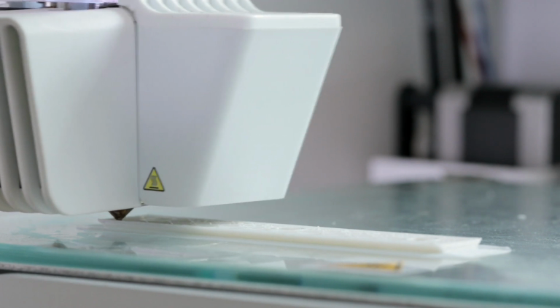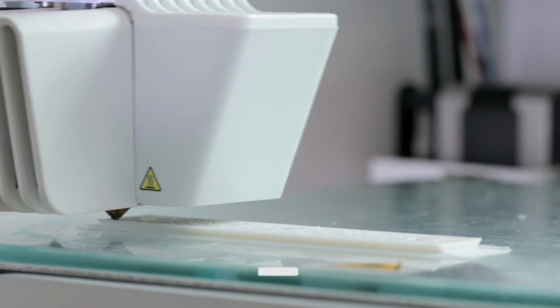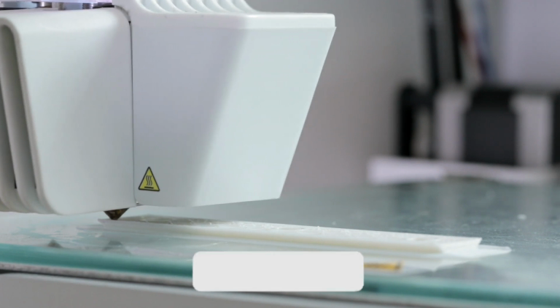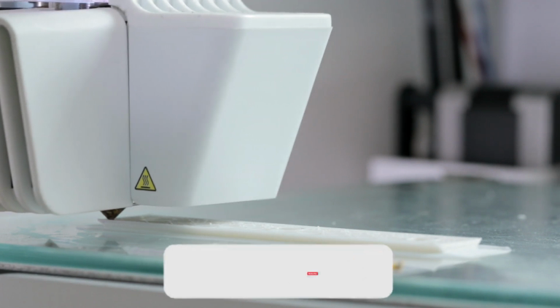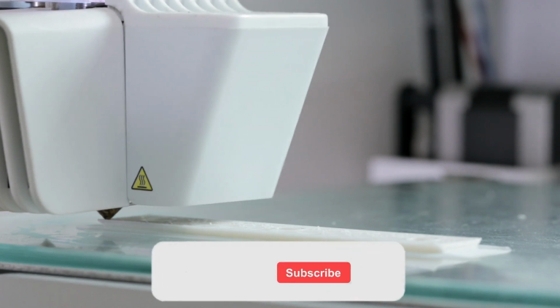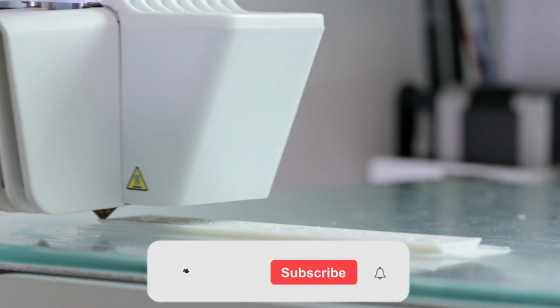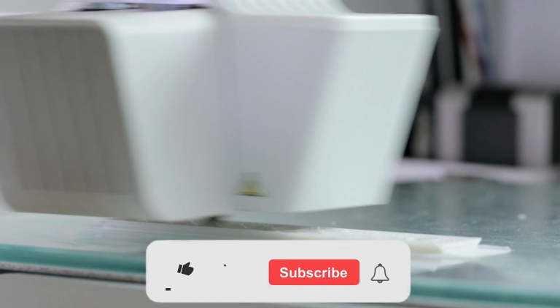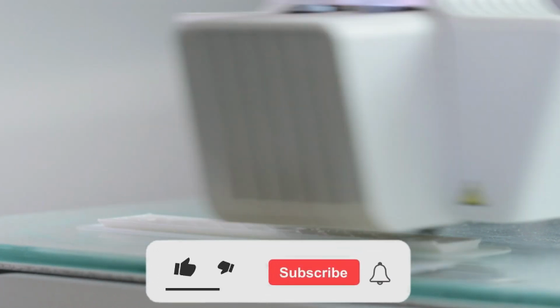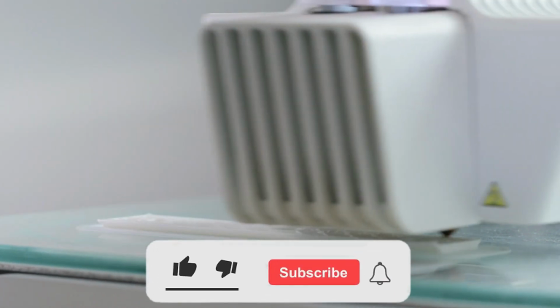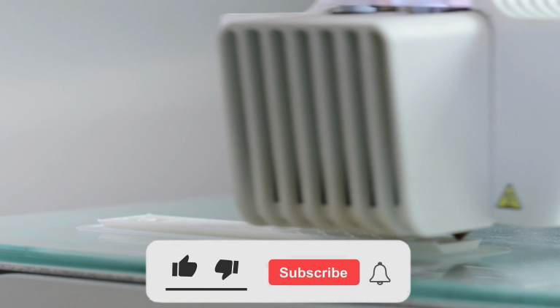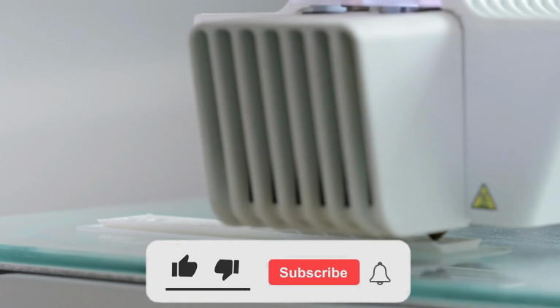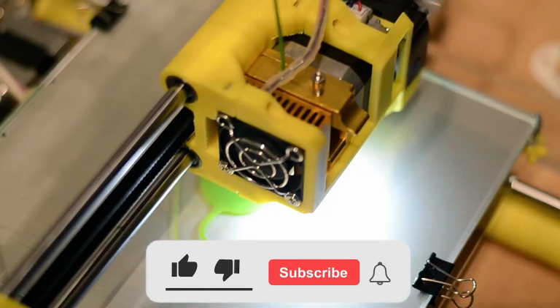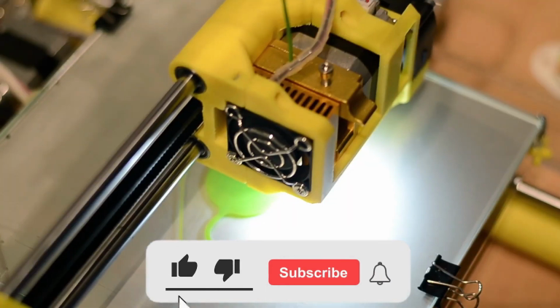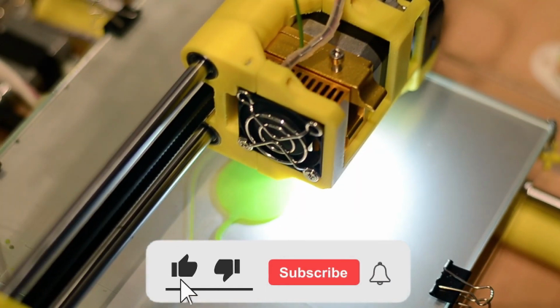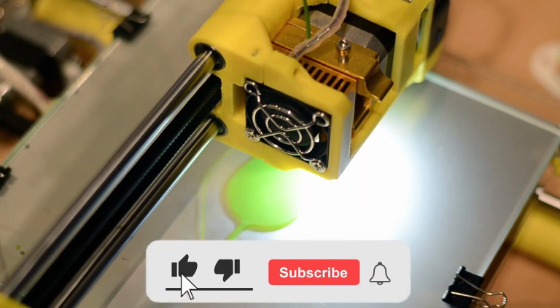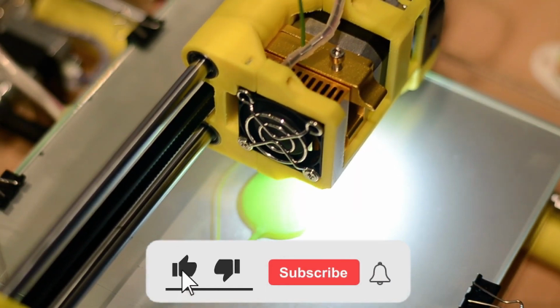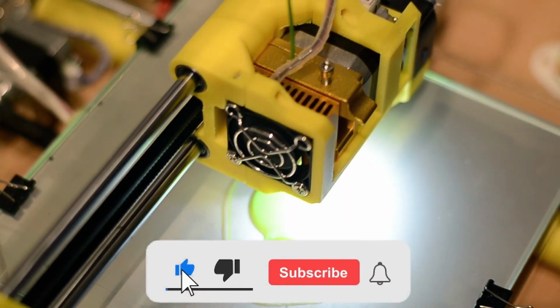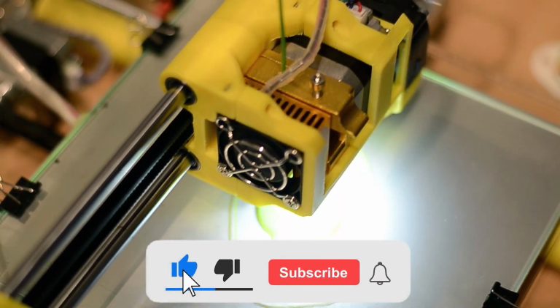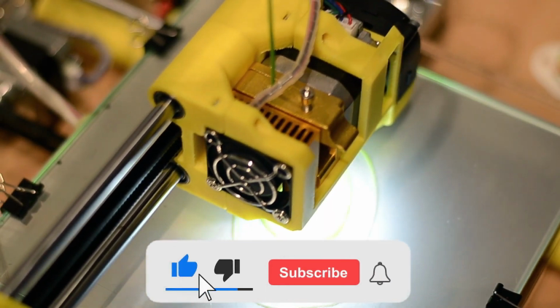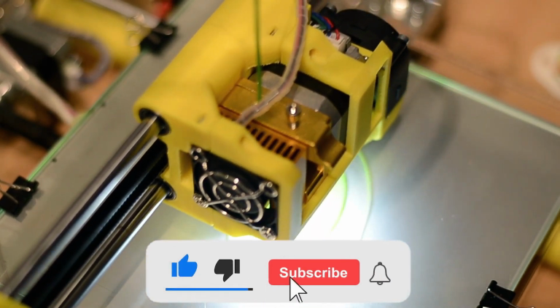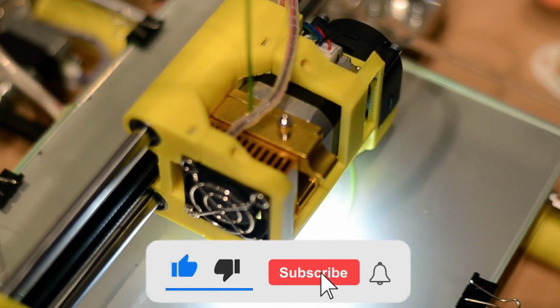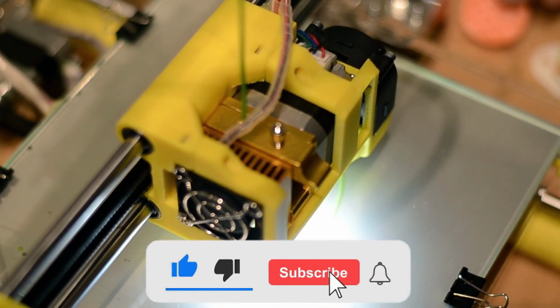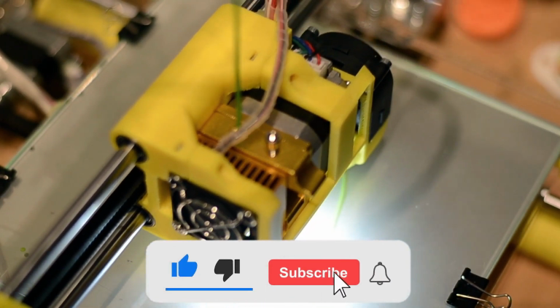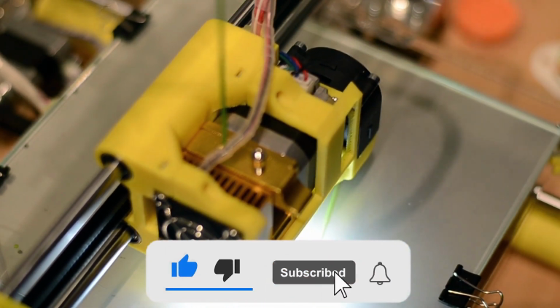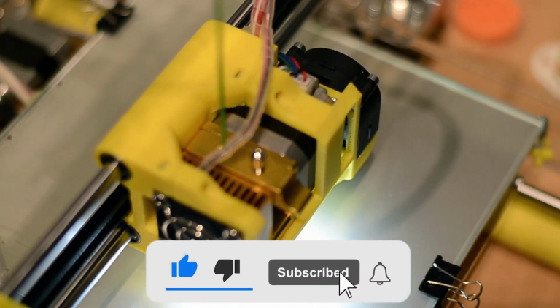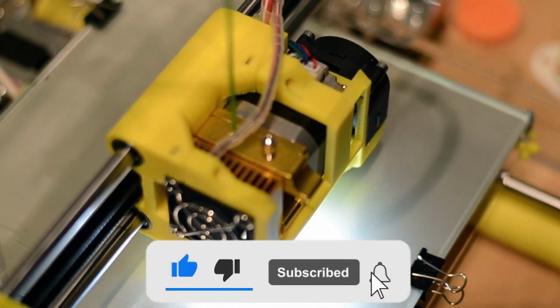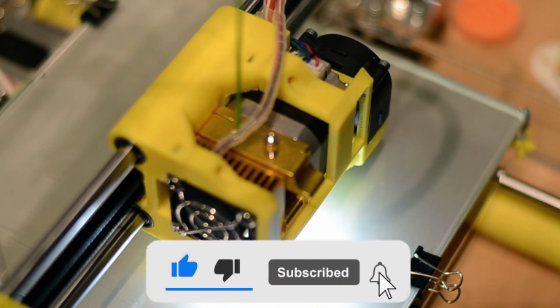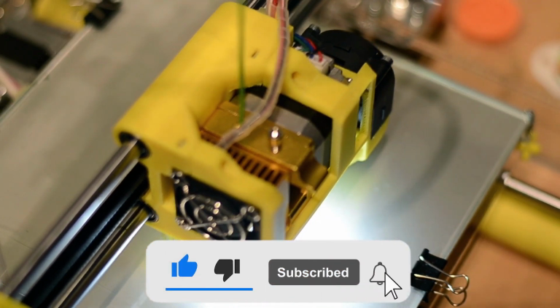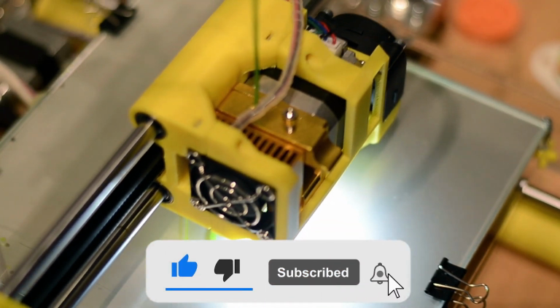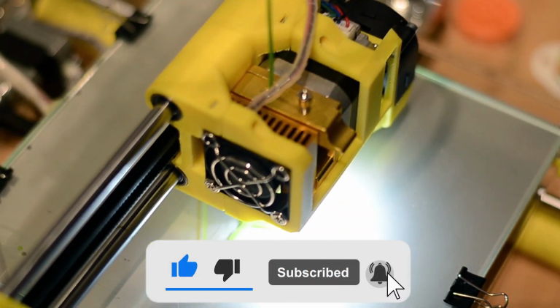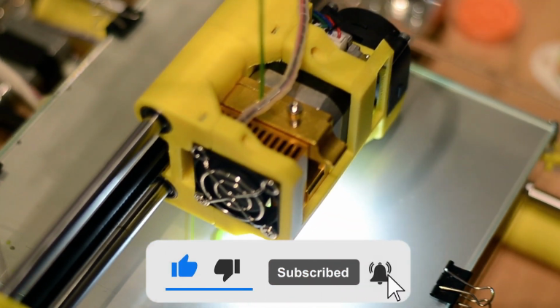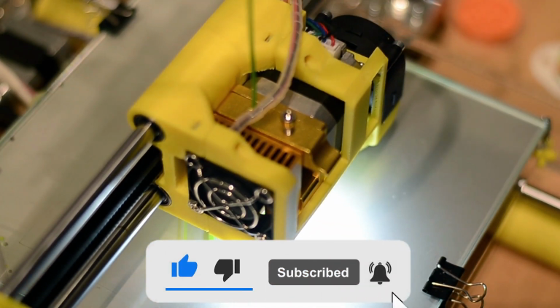Before starting this video, like and subscribe our channel and also press the bell icon for seeing the new videos.